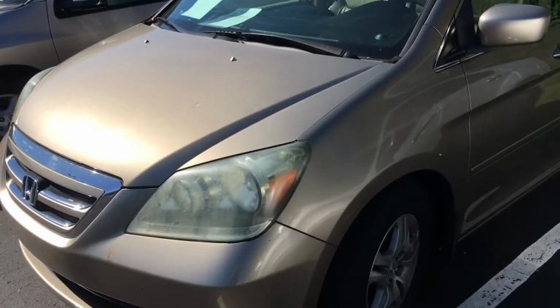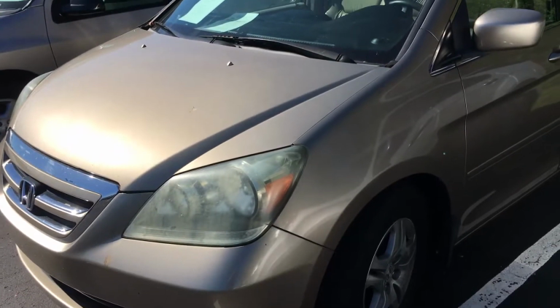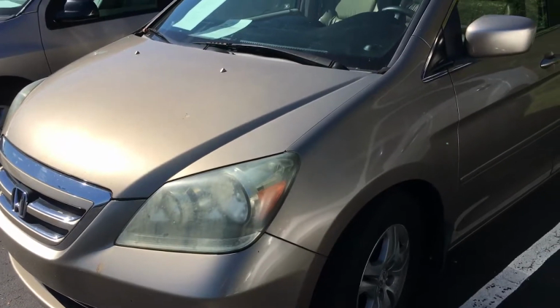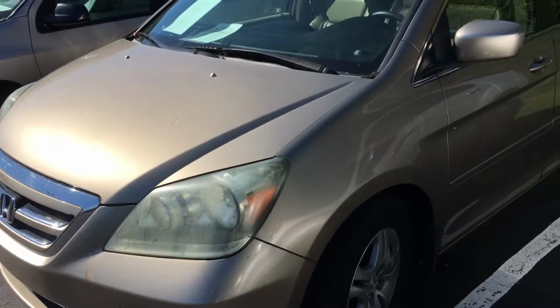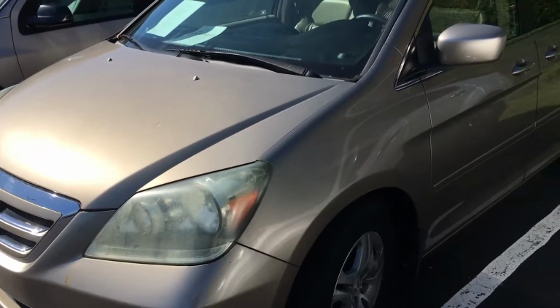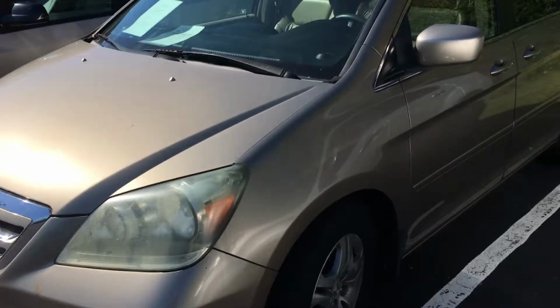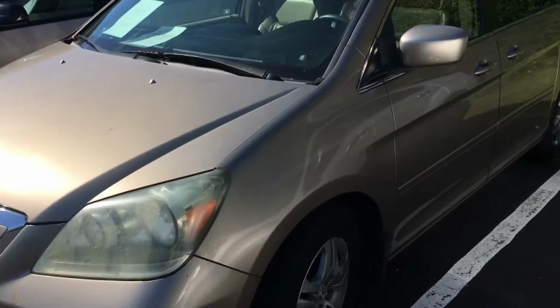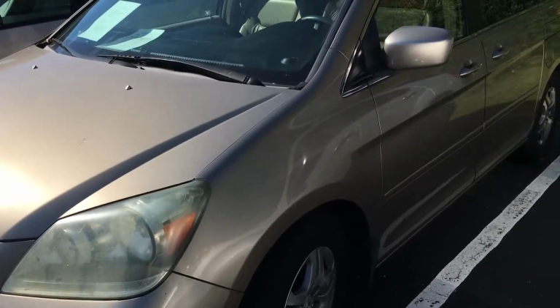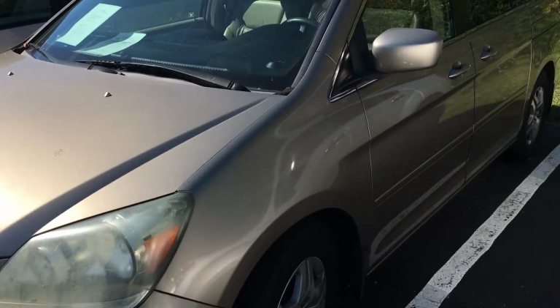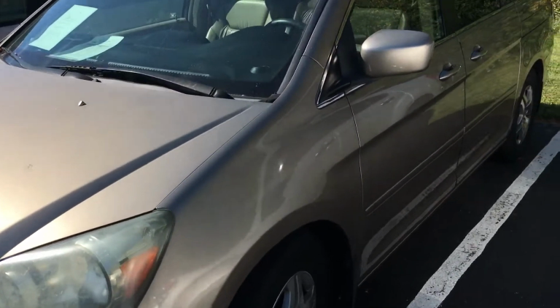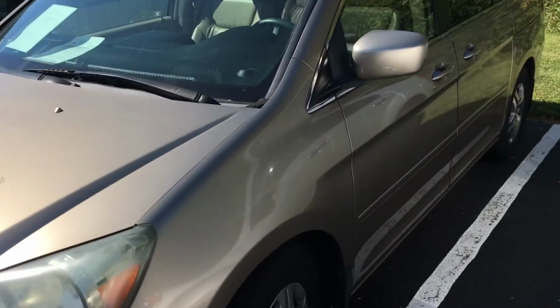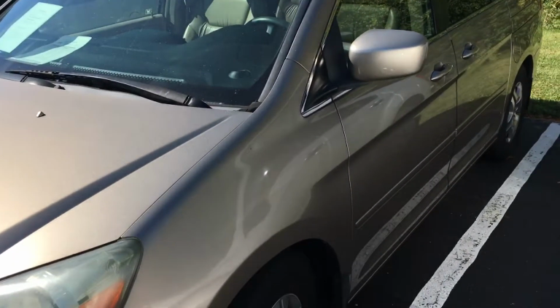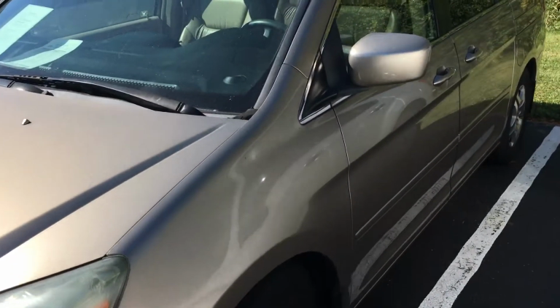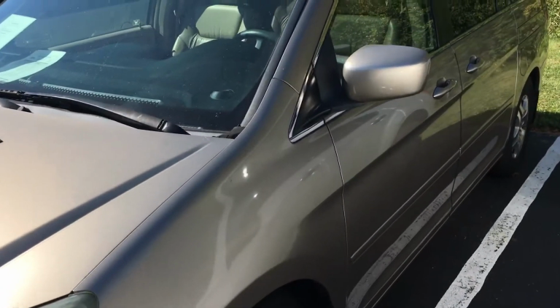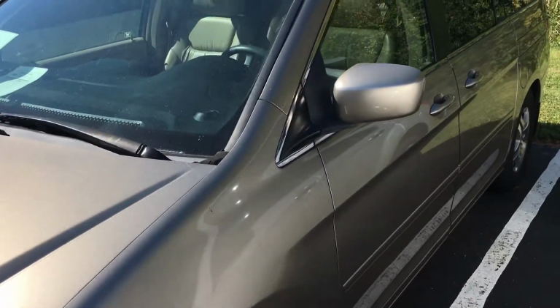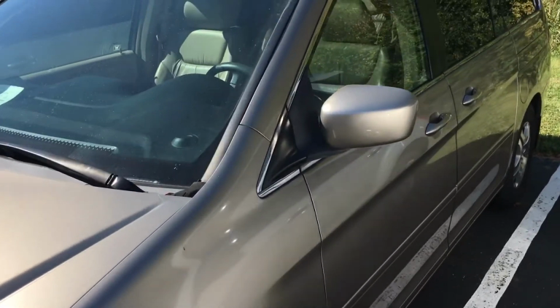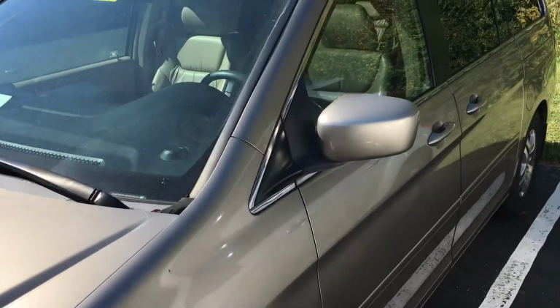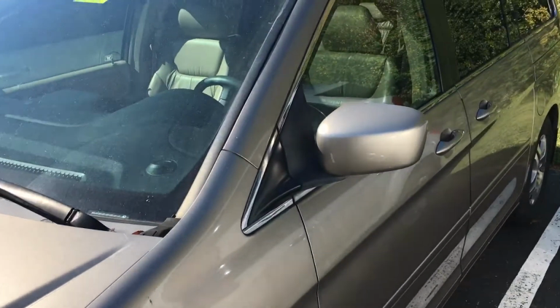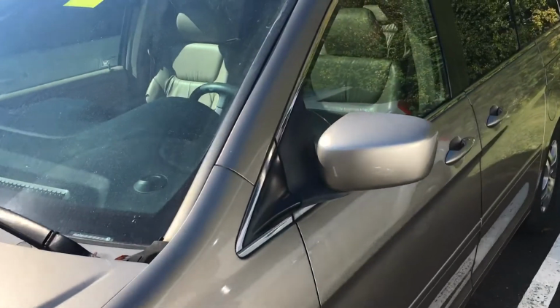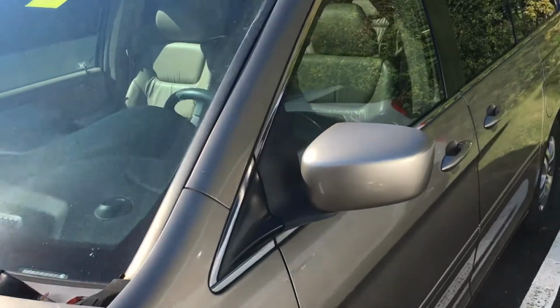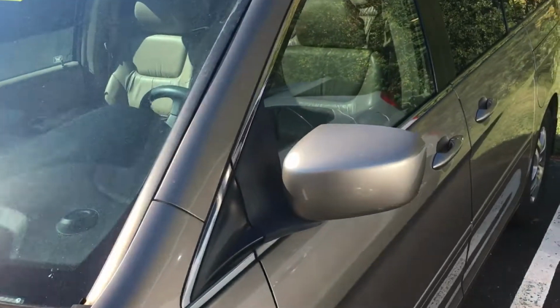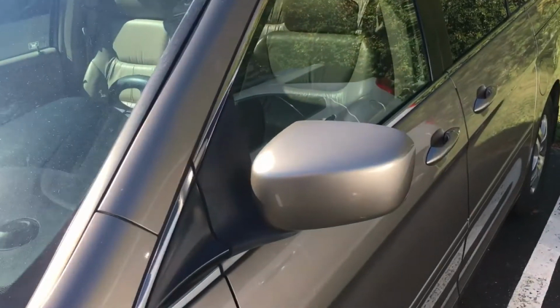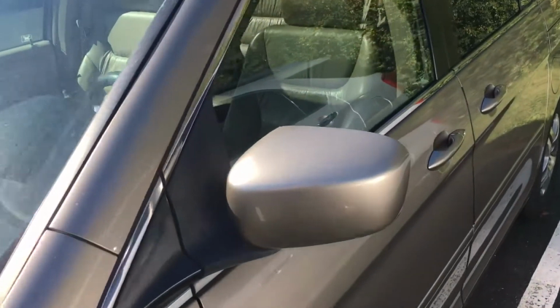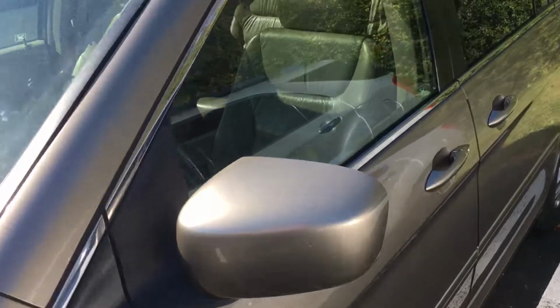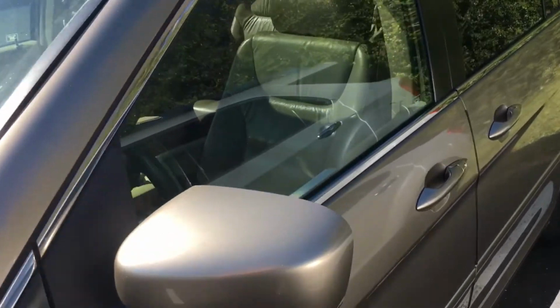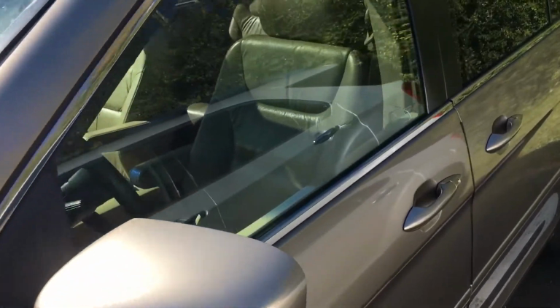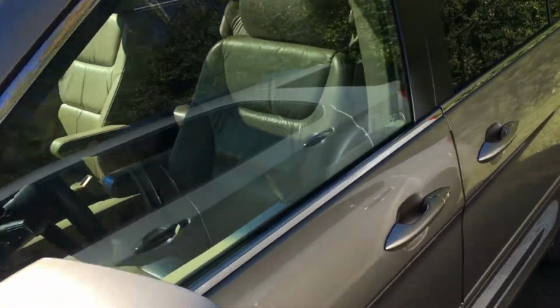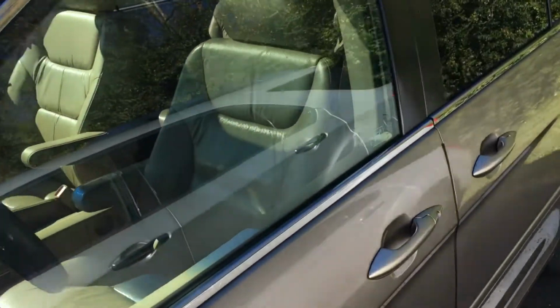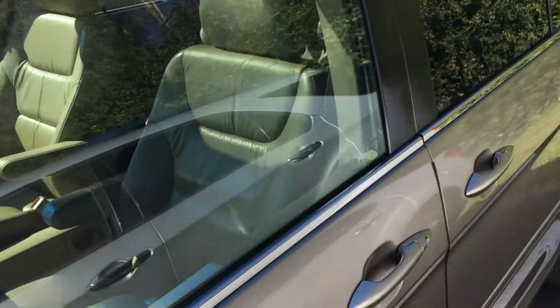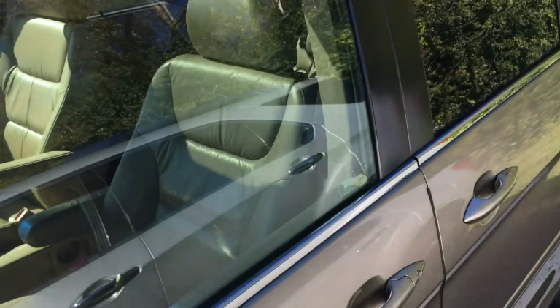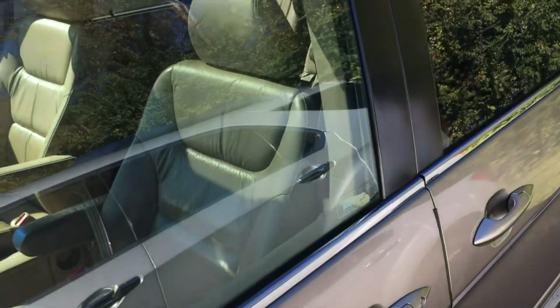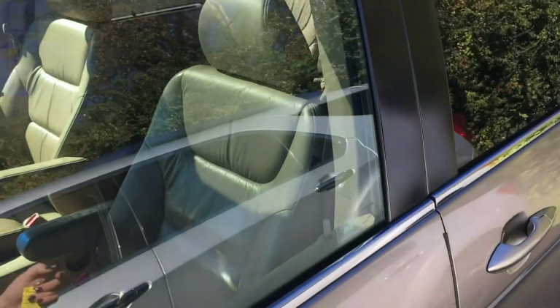Hi Frank, it's Luann Campbell from Jack Kane Ford. Here is the 2005 Honda Odyssey.